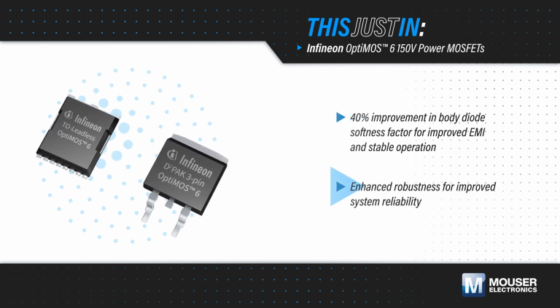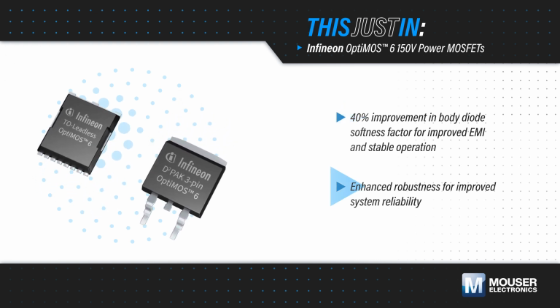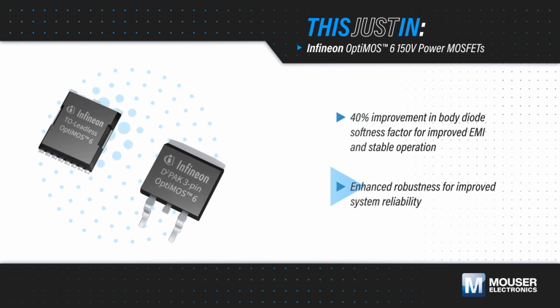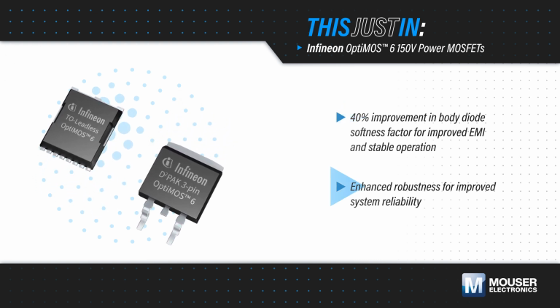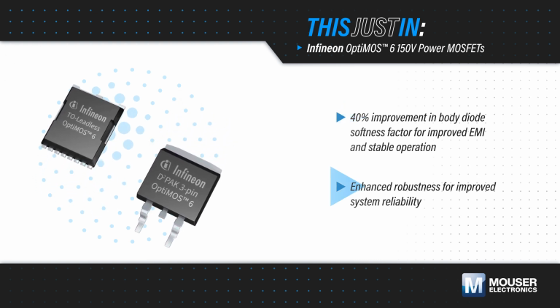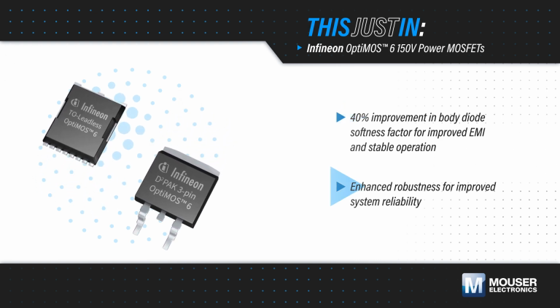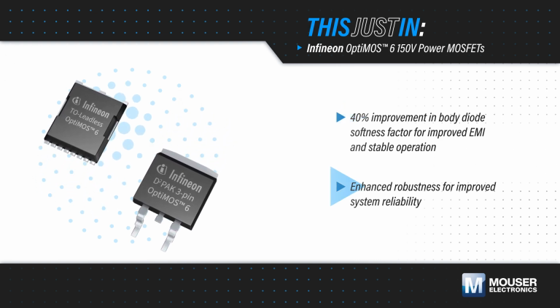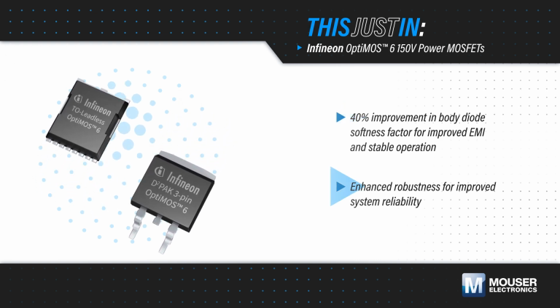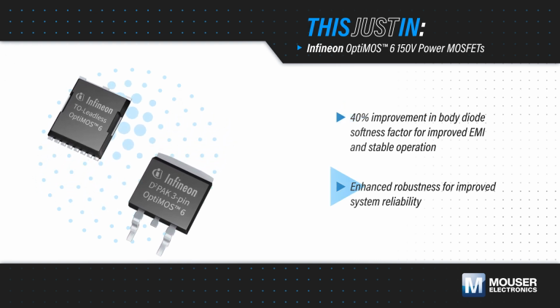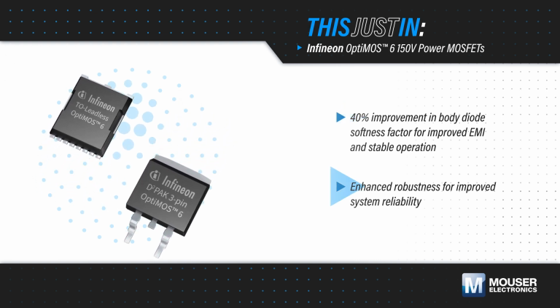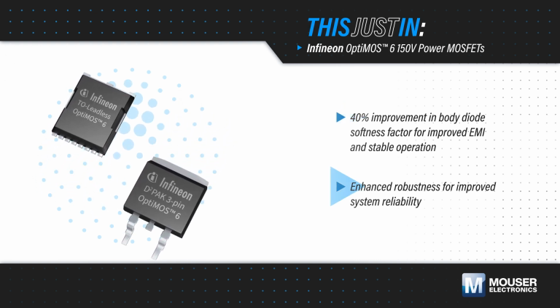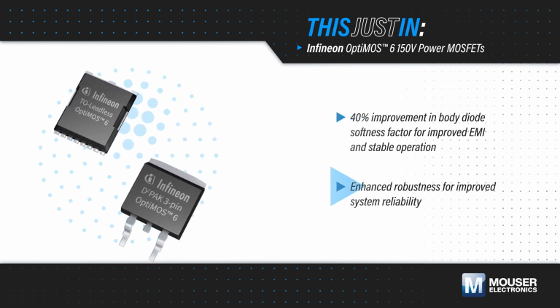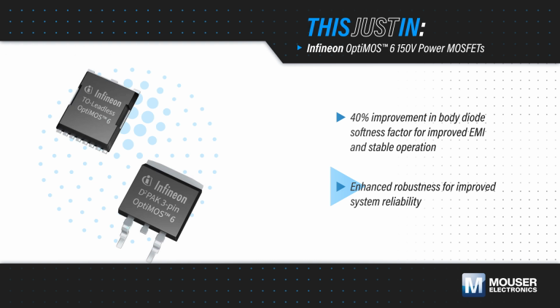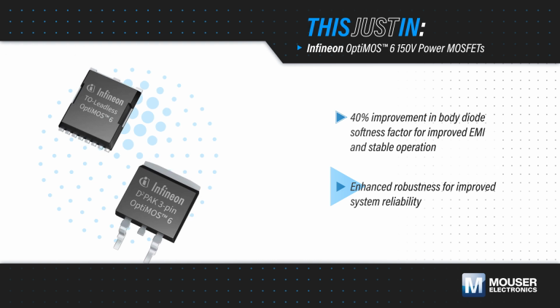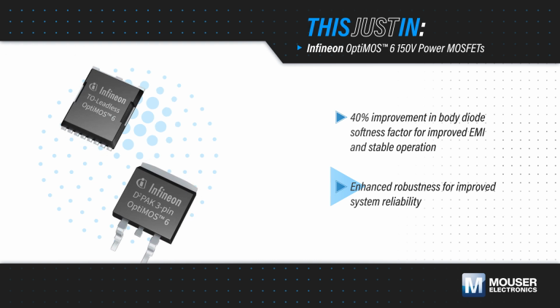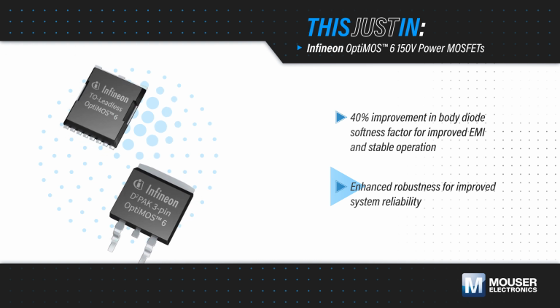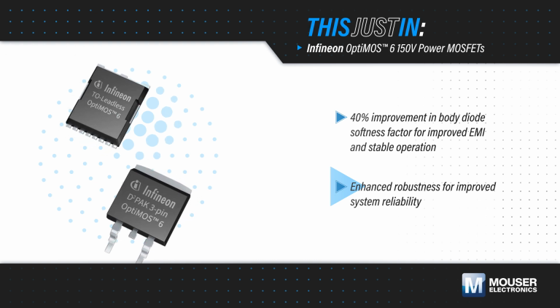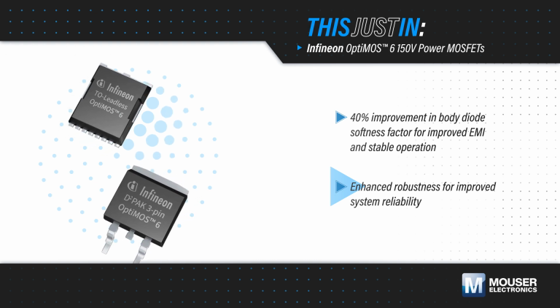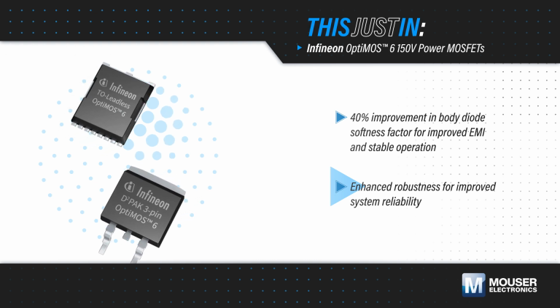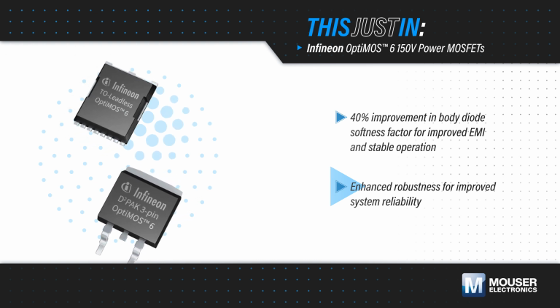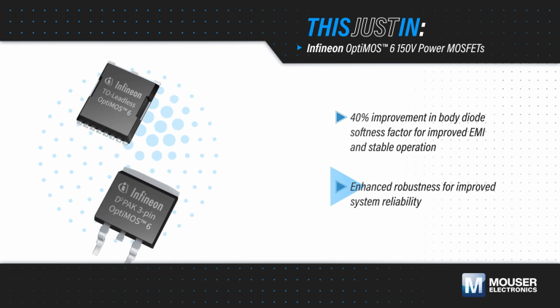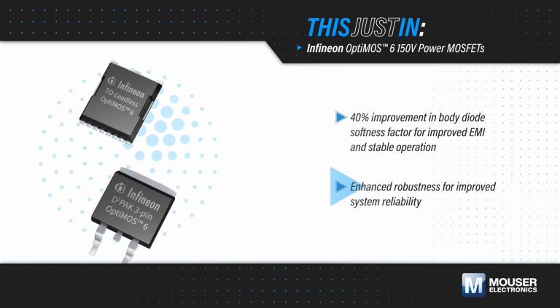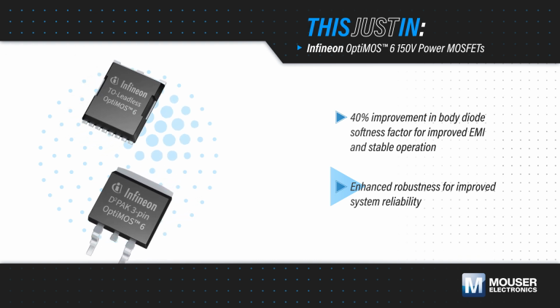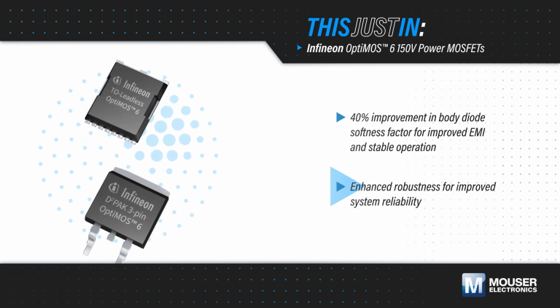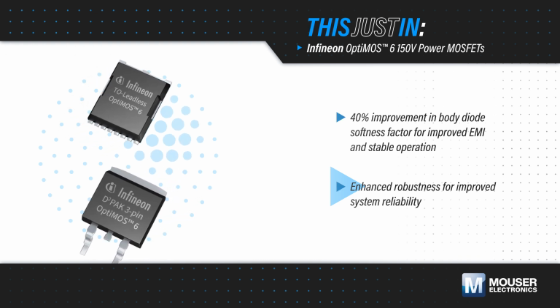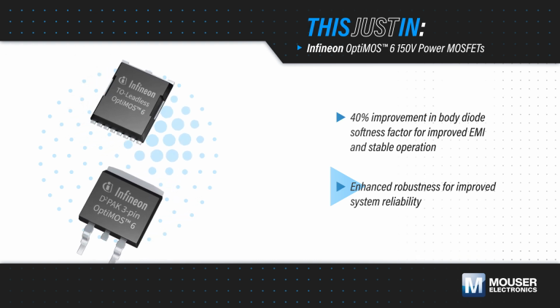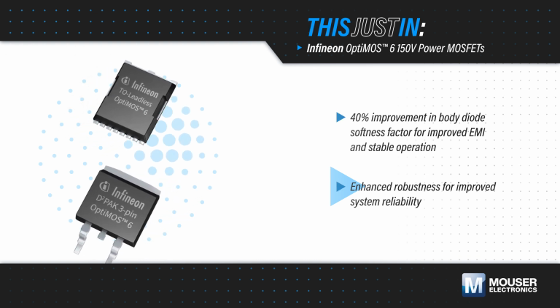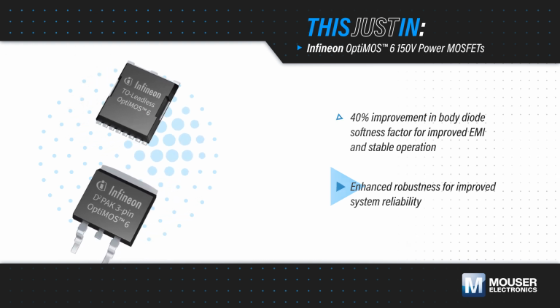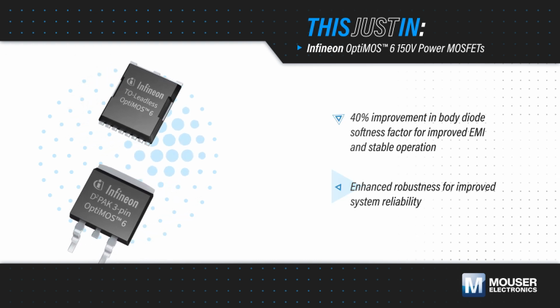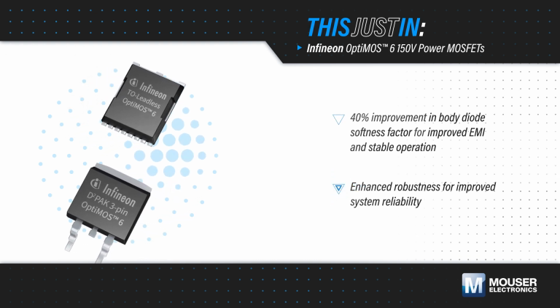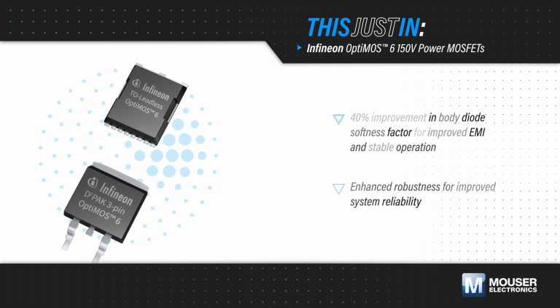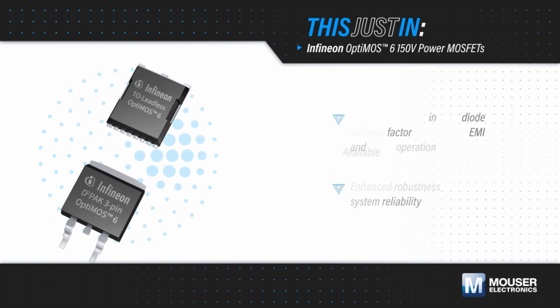OptiMOS 6 offers enhanced robustness, high avalanche ruggedness, and operation at up to 175 degrees Celsius for improved system reliability.